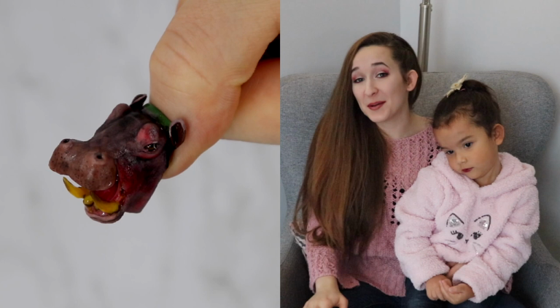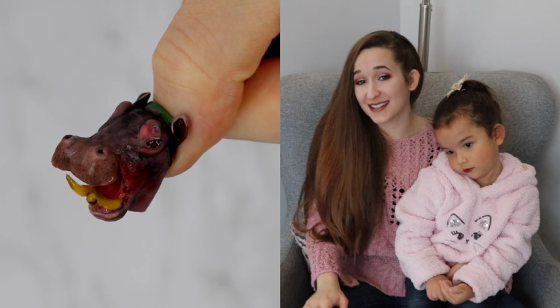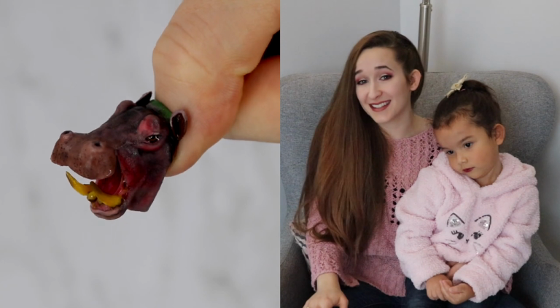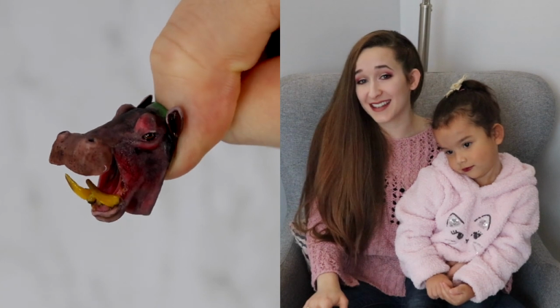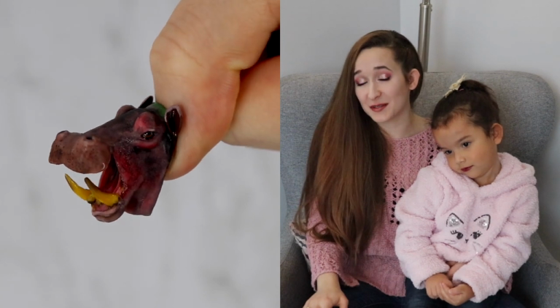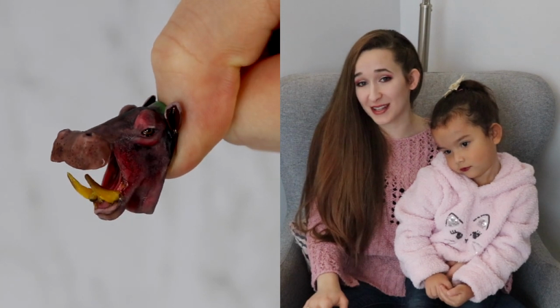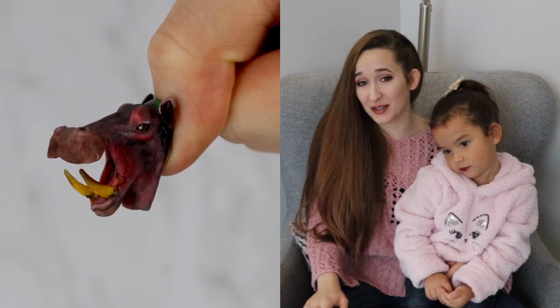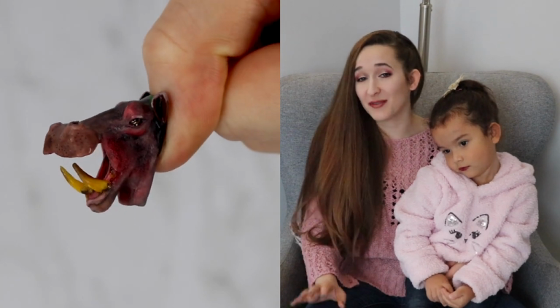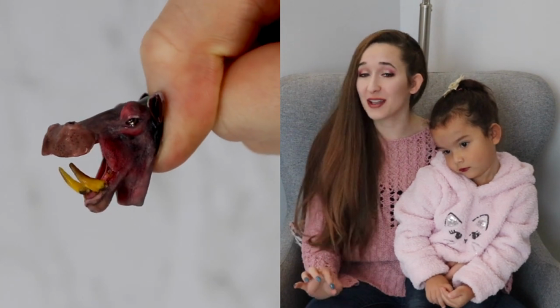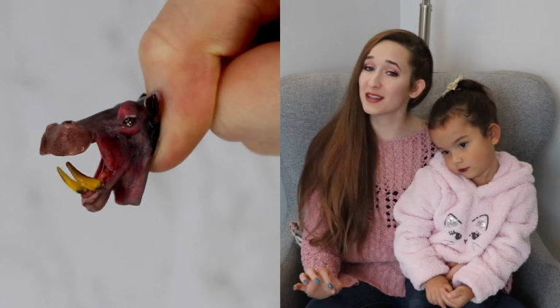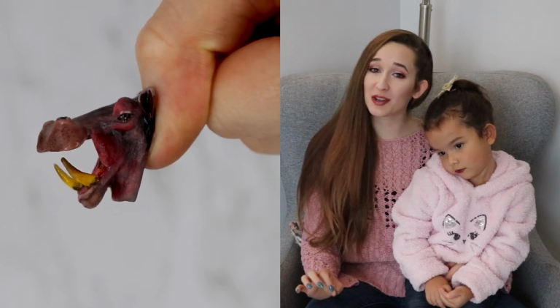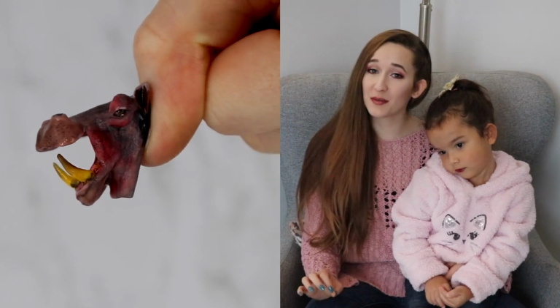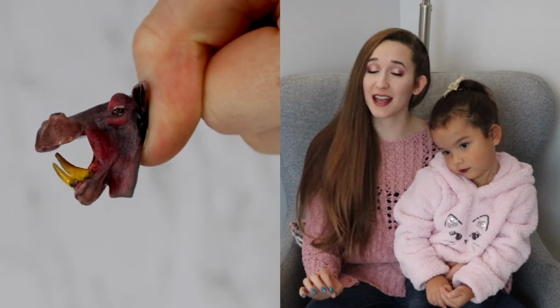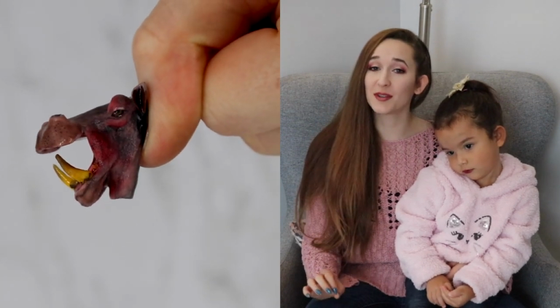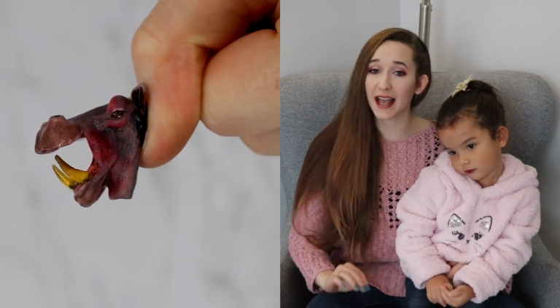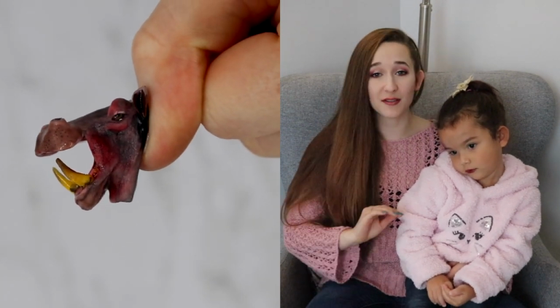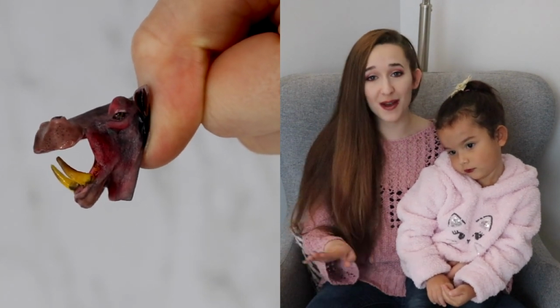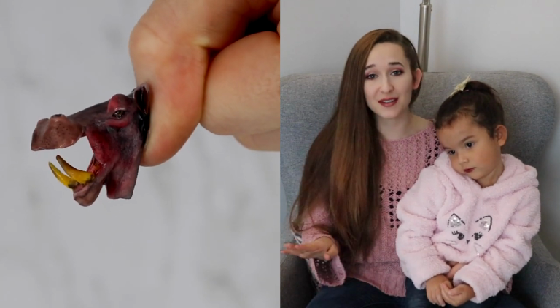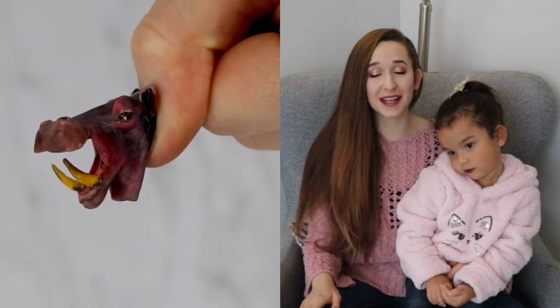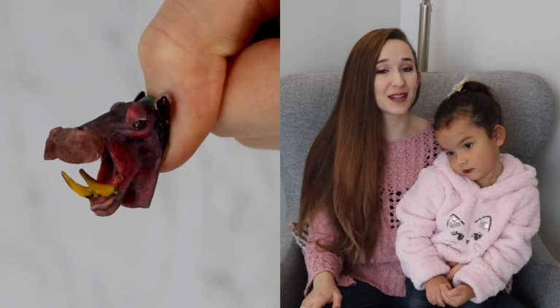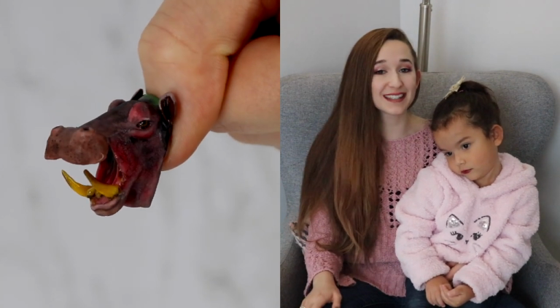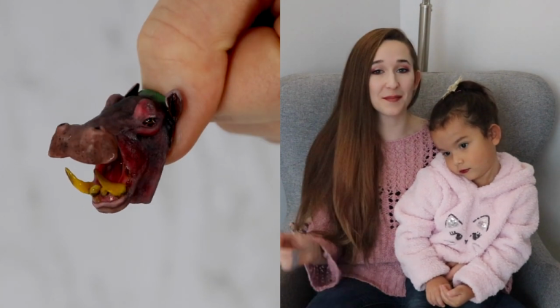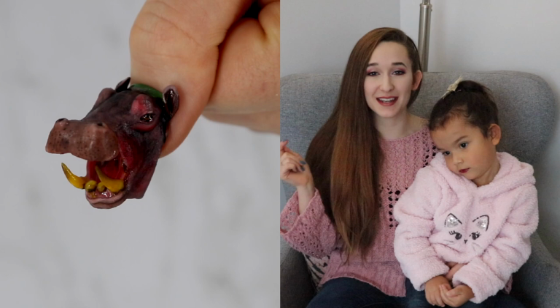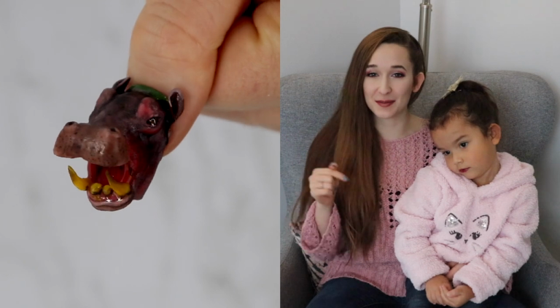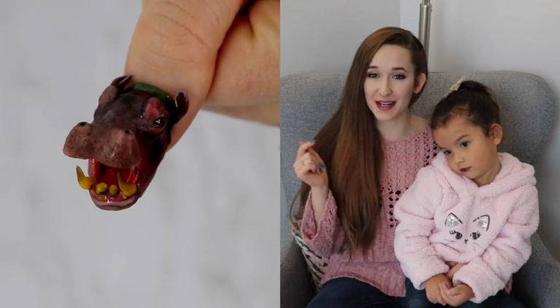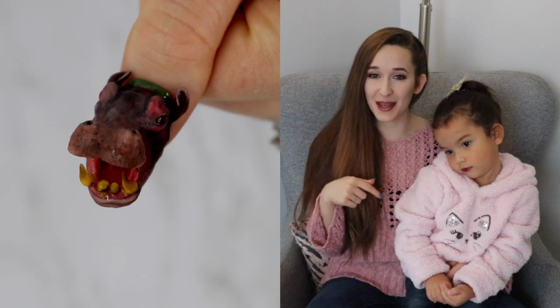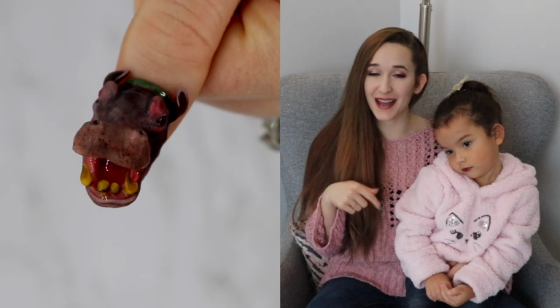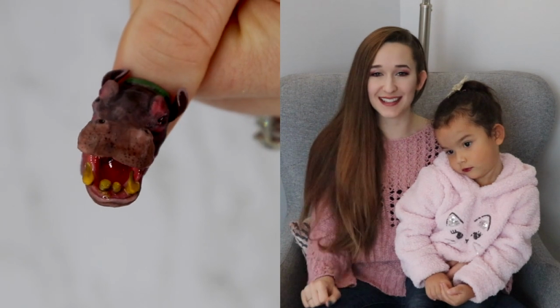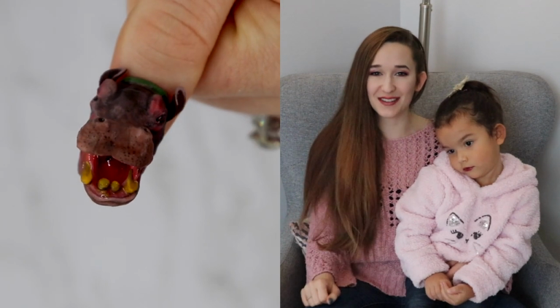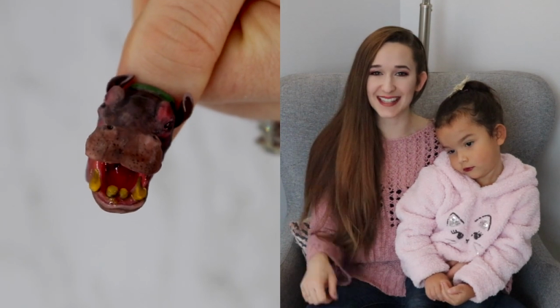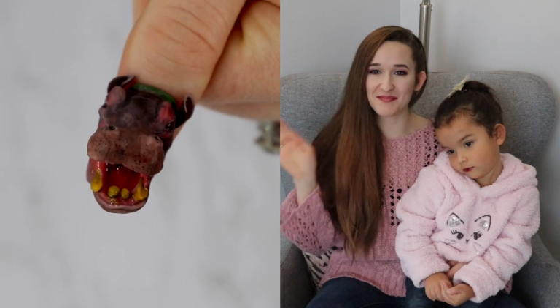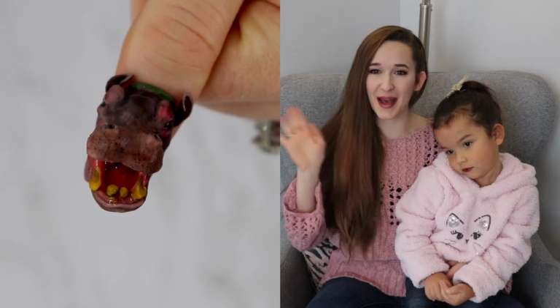I hope you guys like this design as much as I do. If you love the extreme 3D animals, I have a few others and I can link to them in the description box below, and I'll see you next time. Bye!